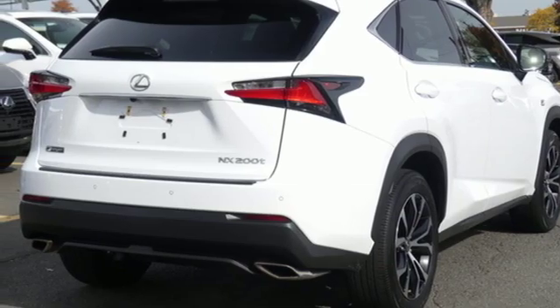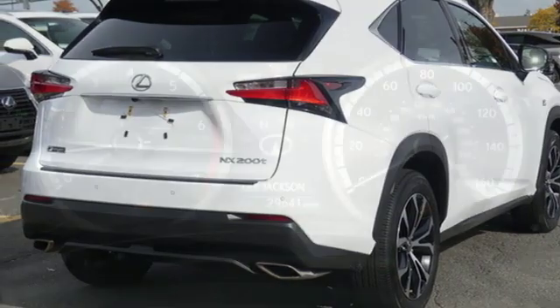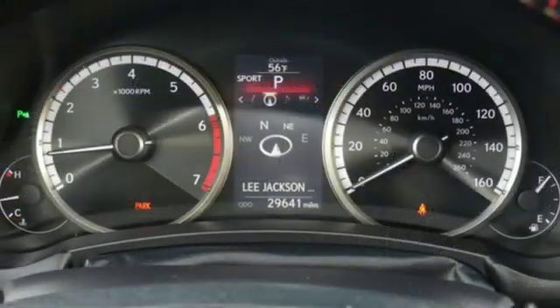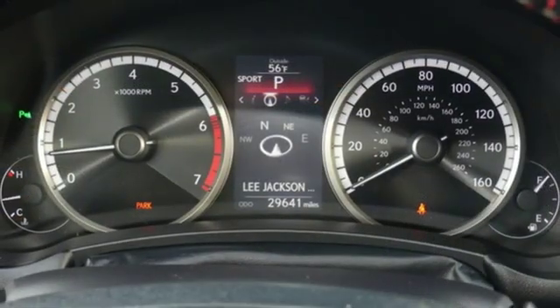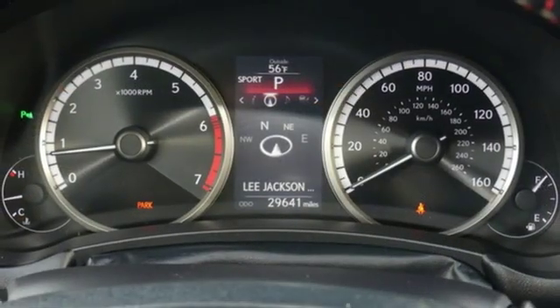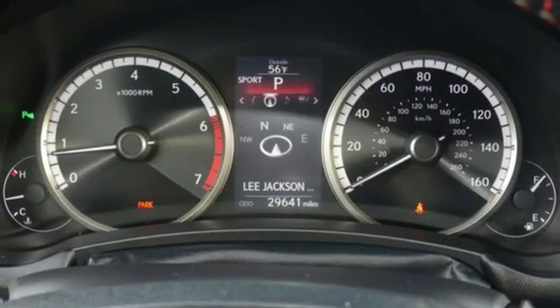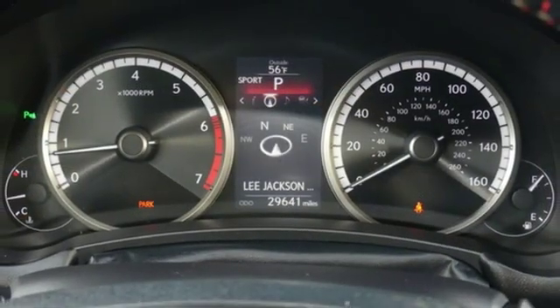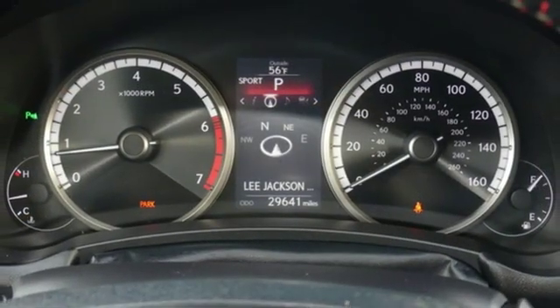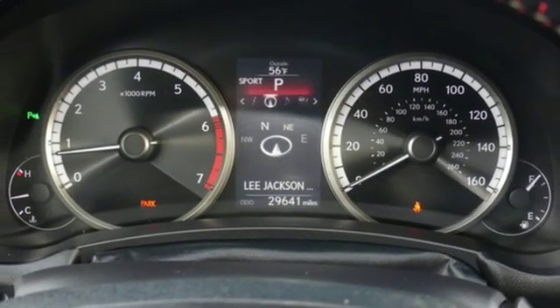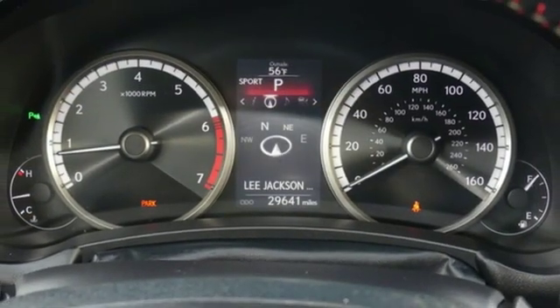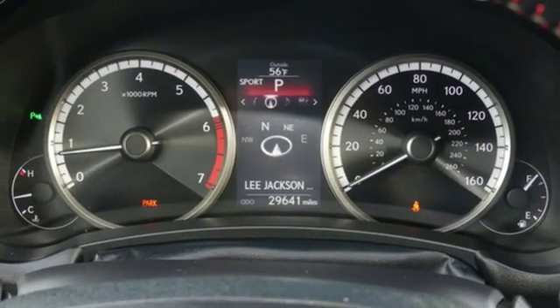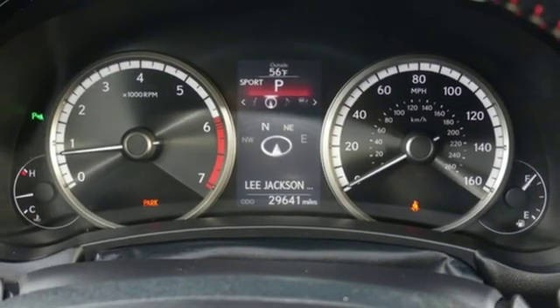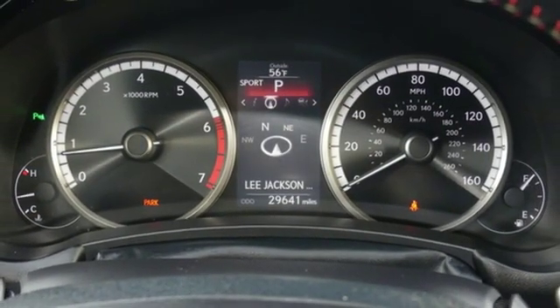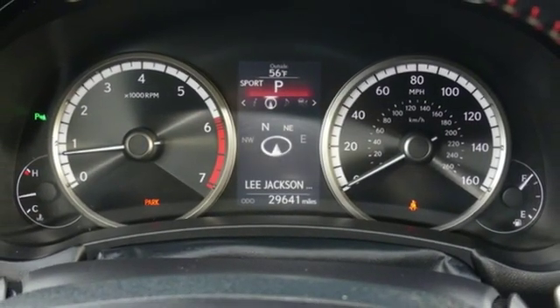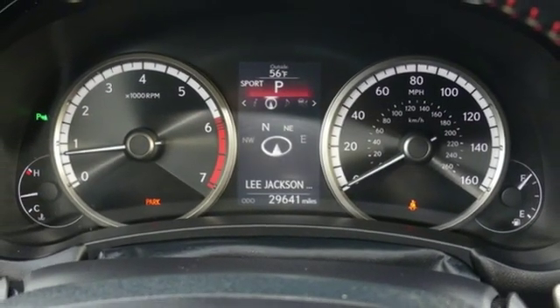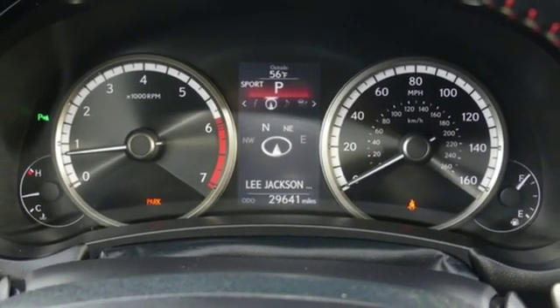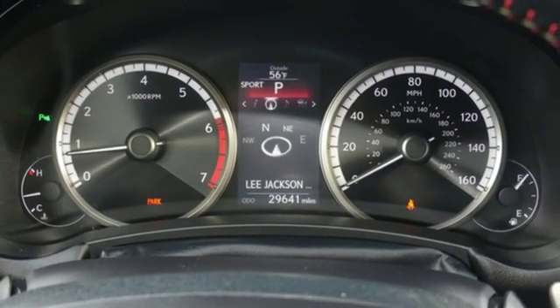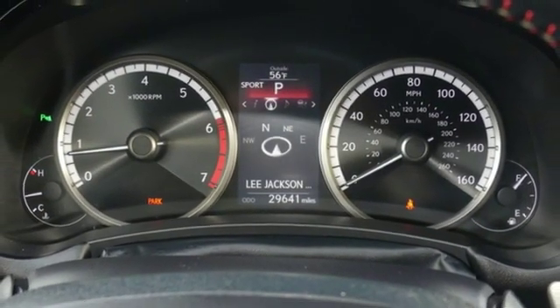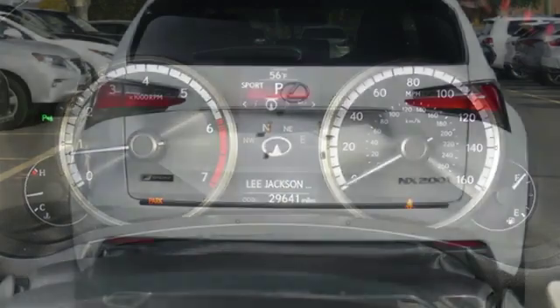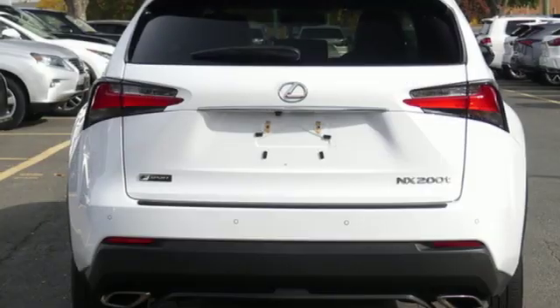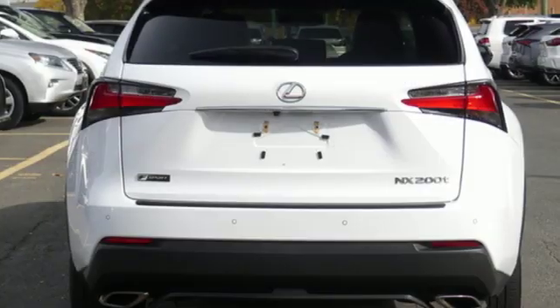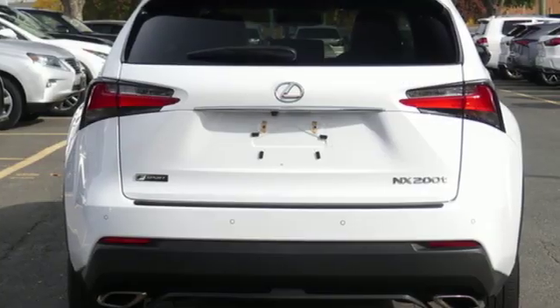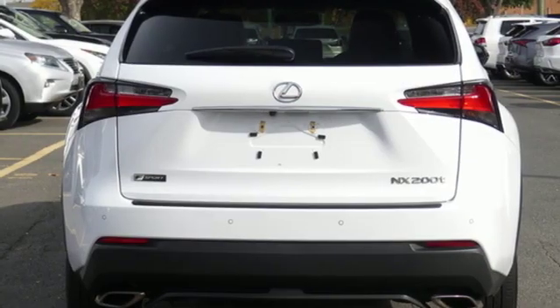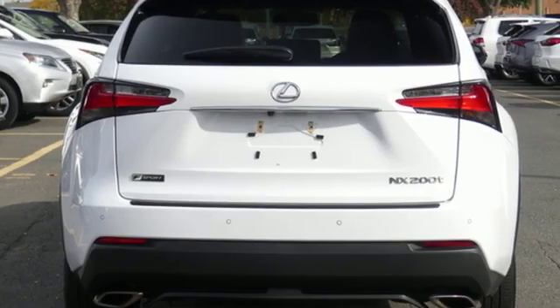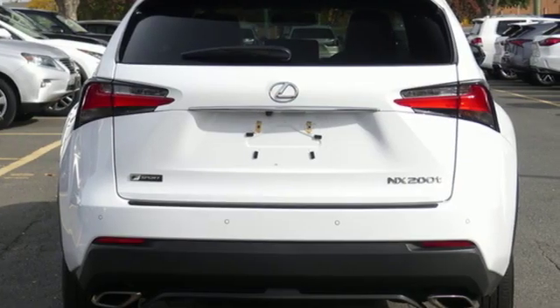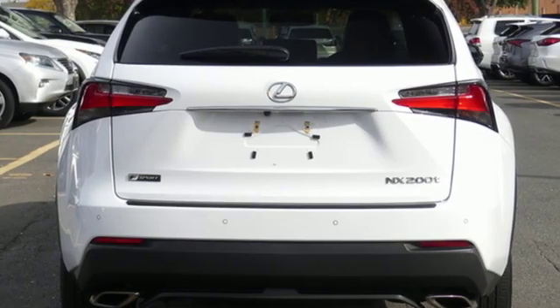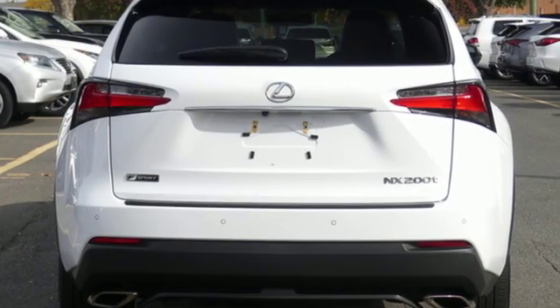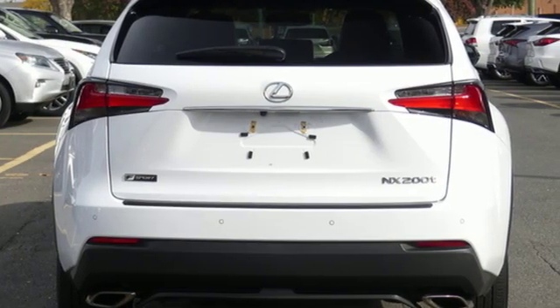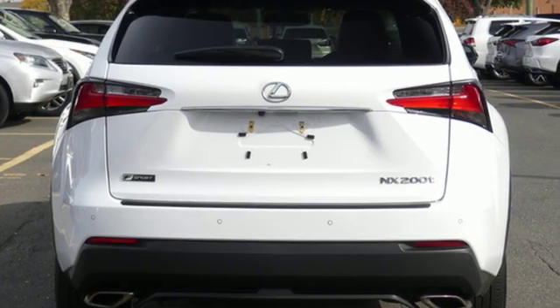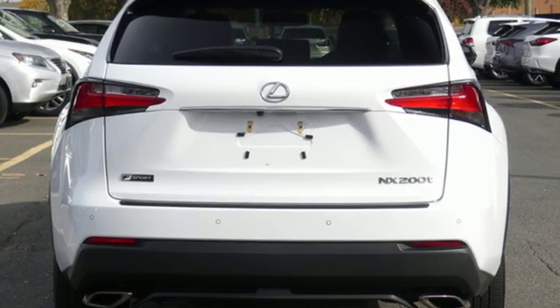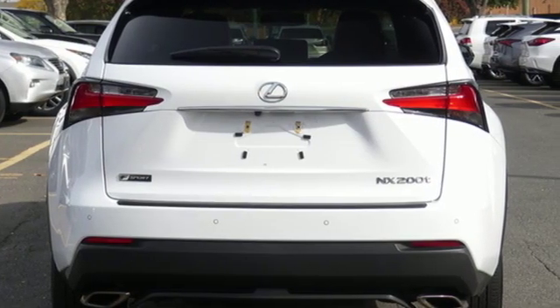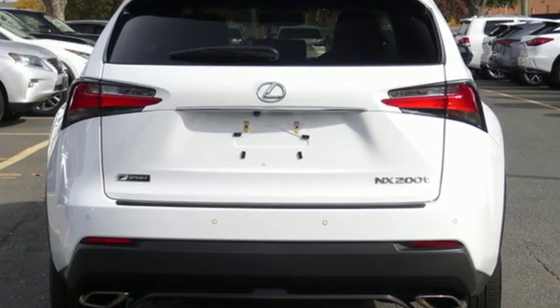Auto dimming rear view mirror, streaming audio, wireless phone connectivity, leather steering wheel, and power heated mirrors.